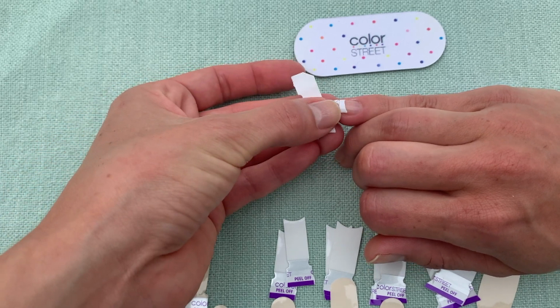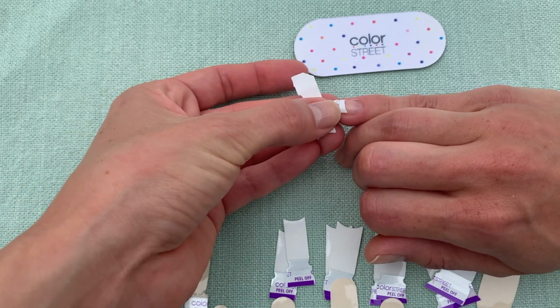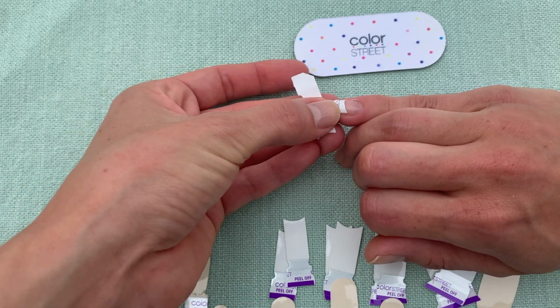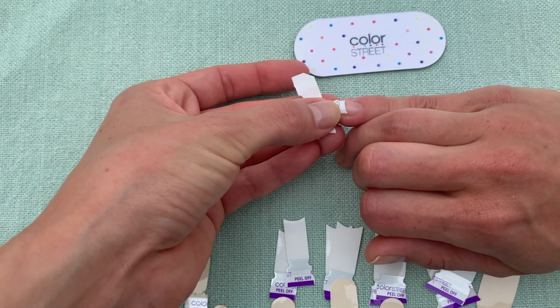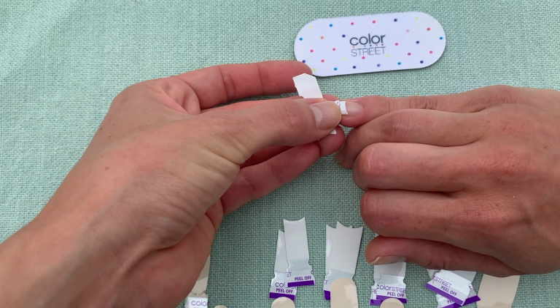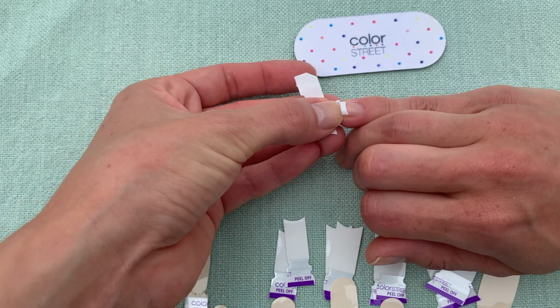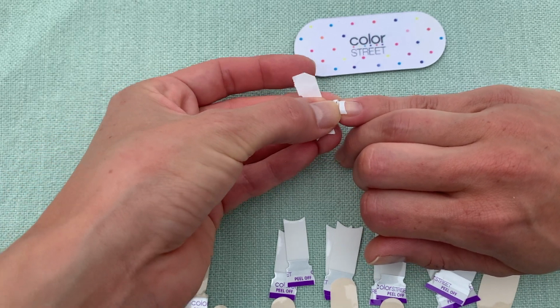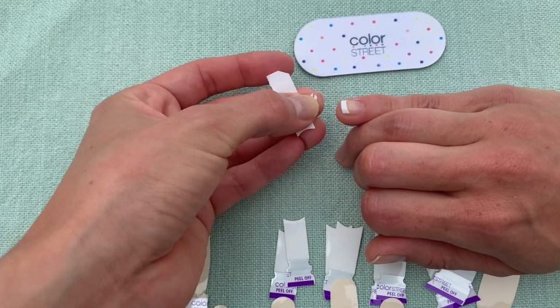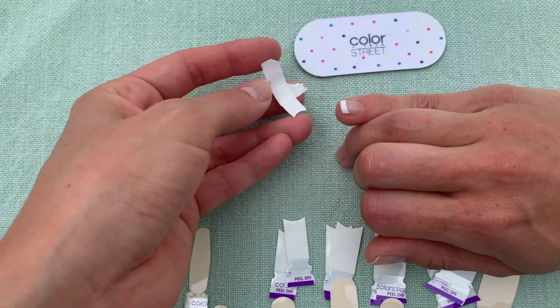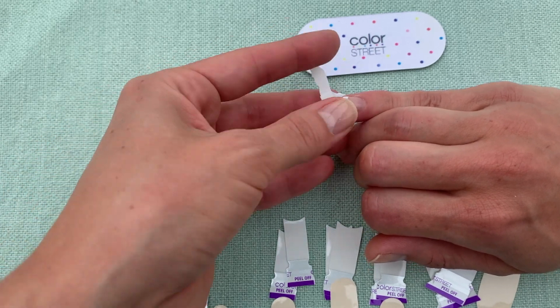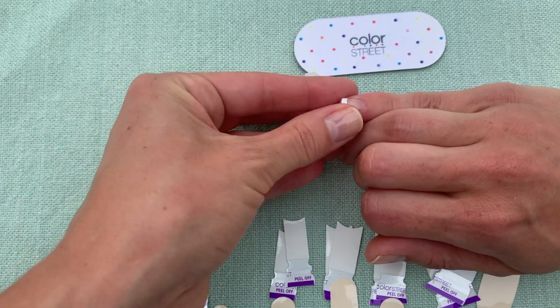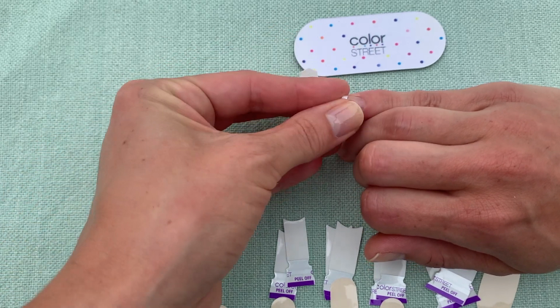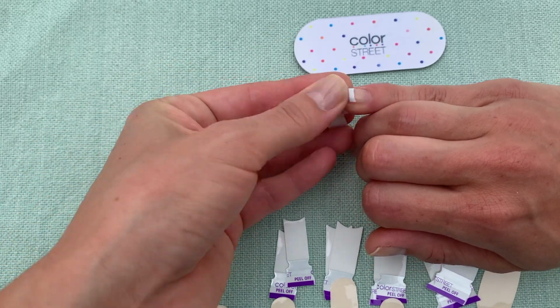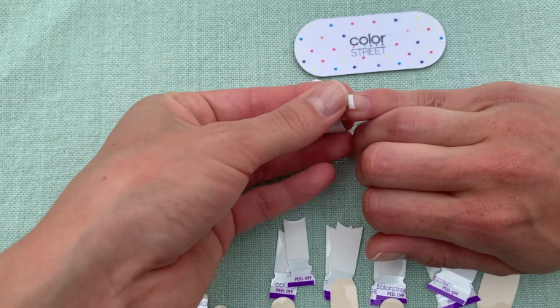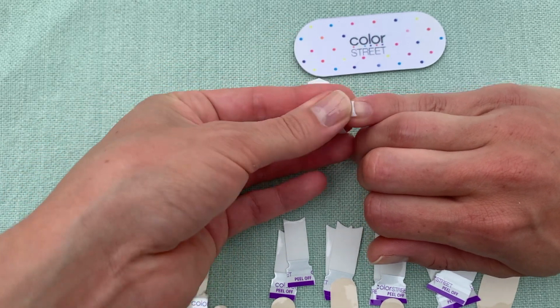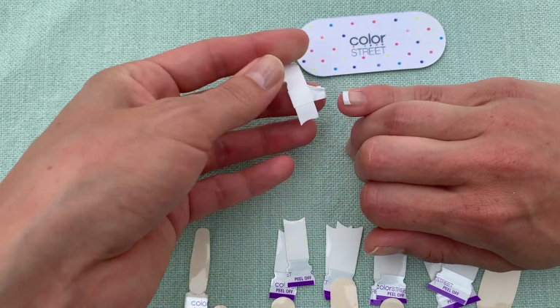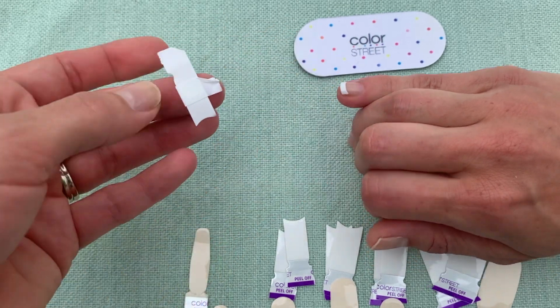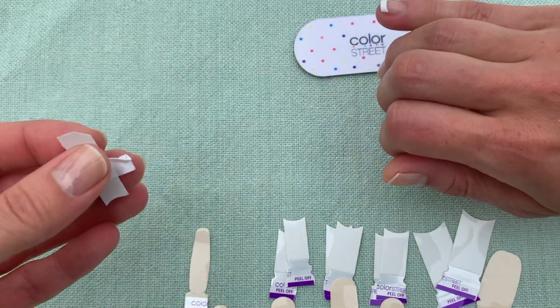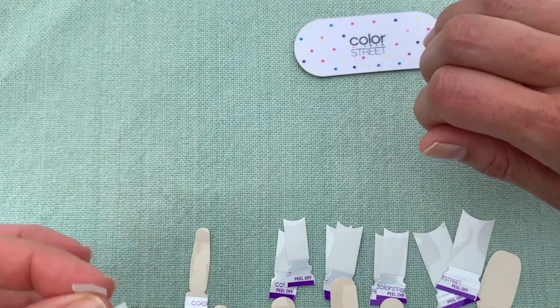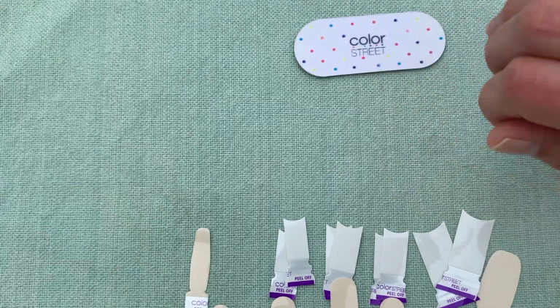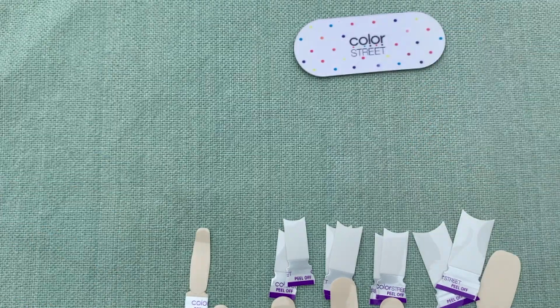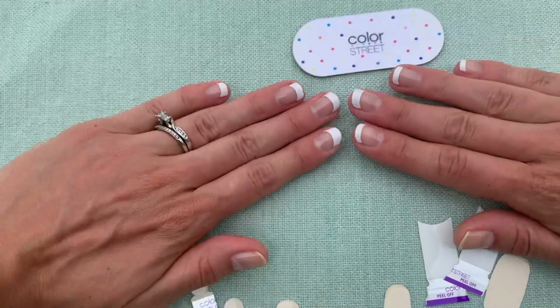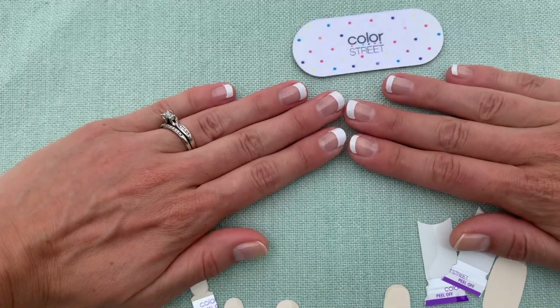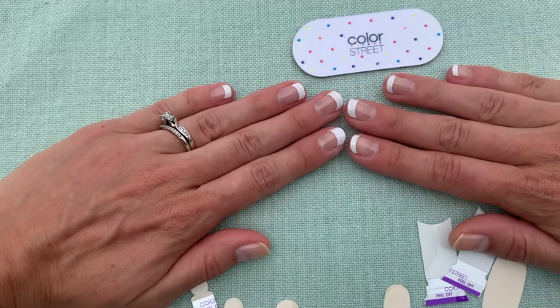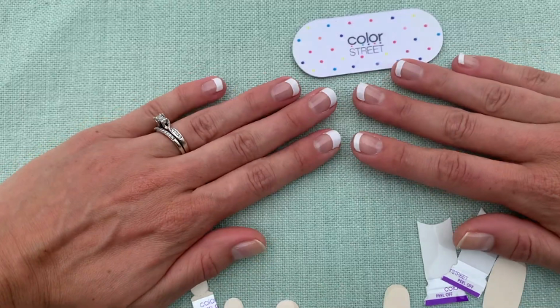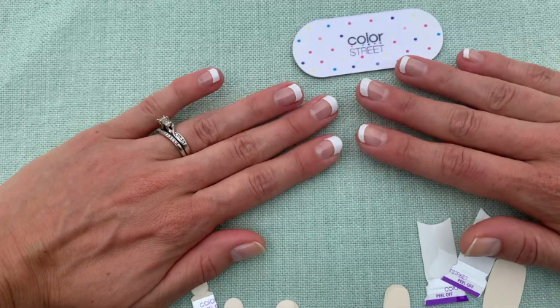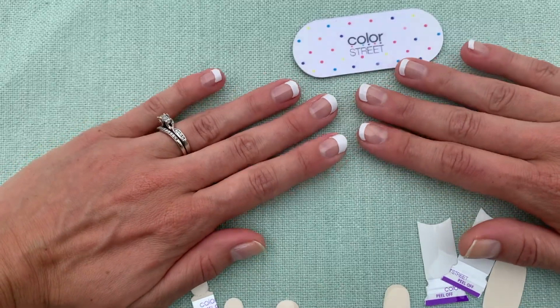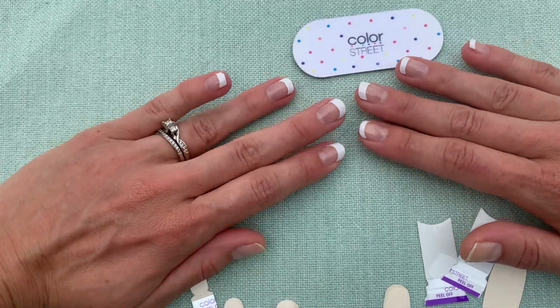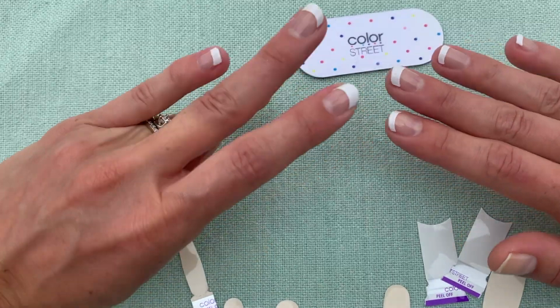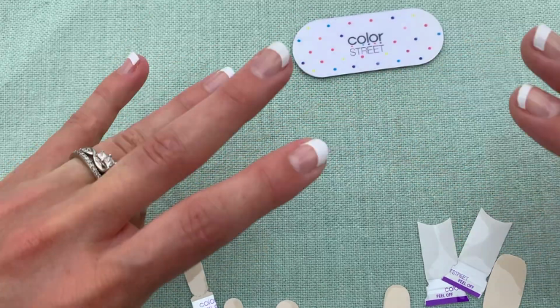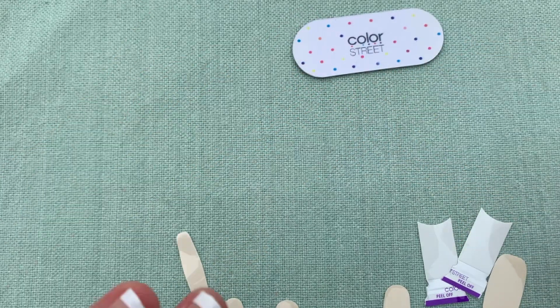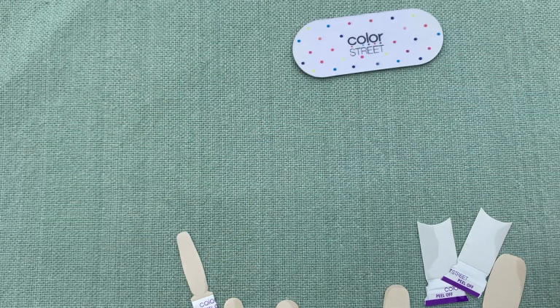Here's a pro tip: apply strips to your pinkies first and then work towards your thumbs.